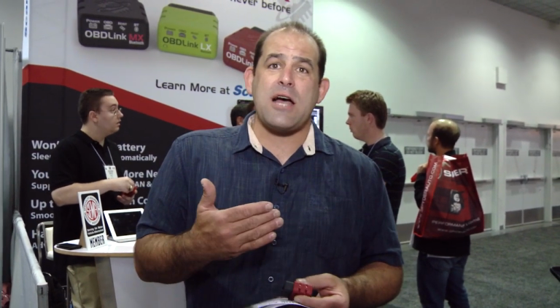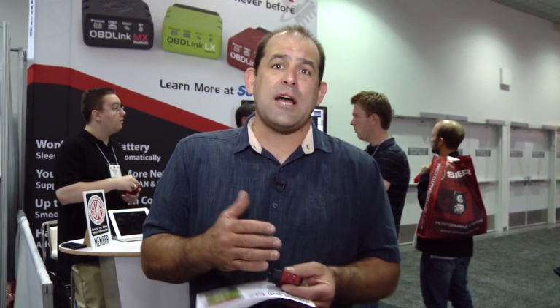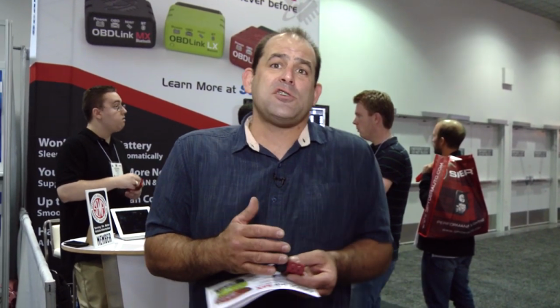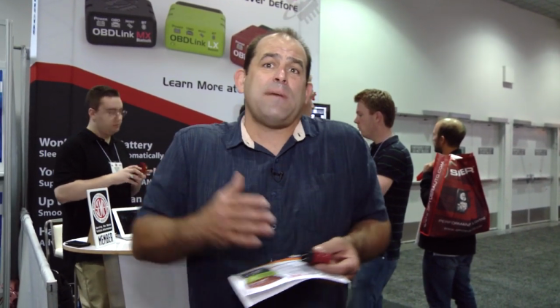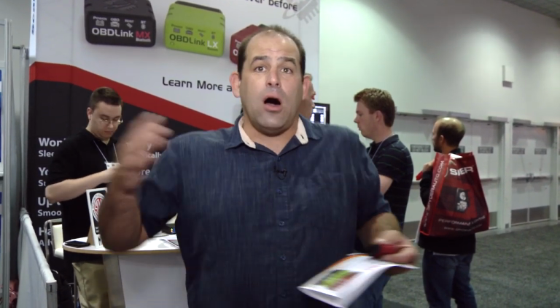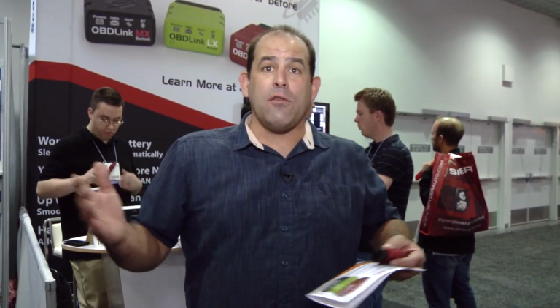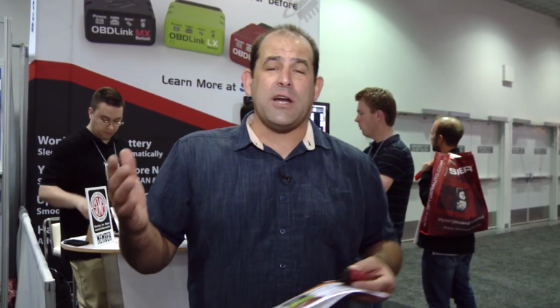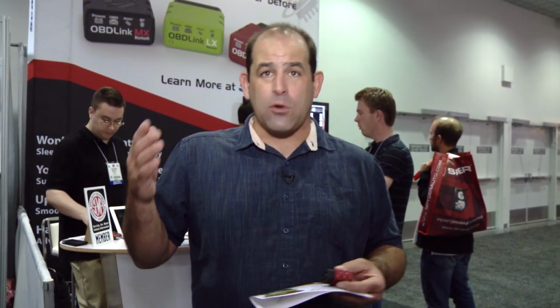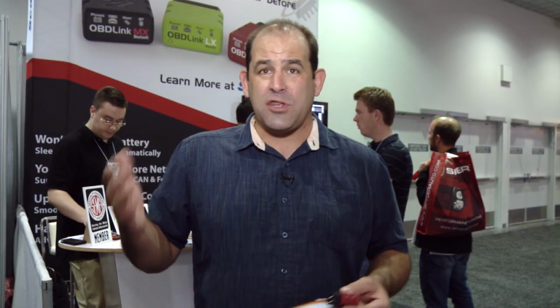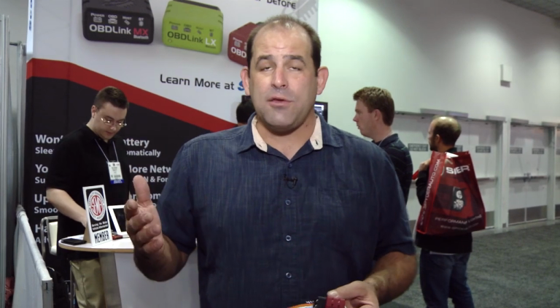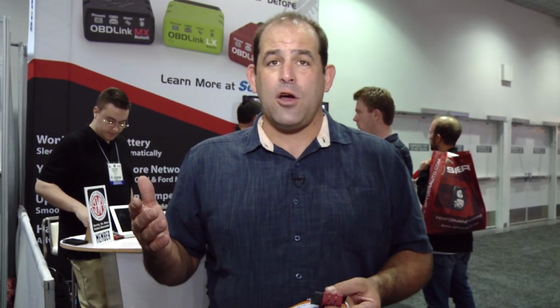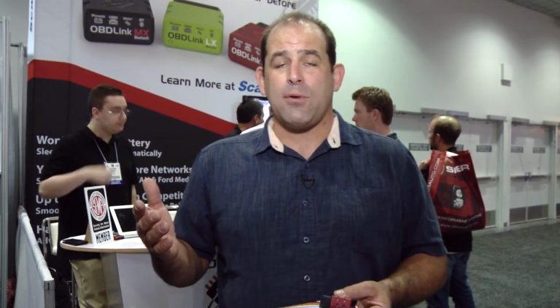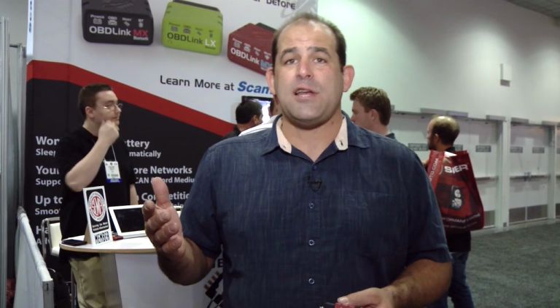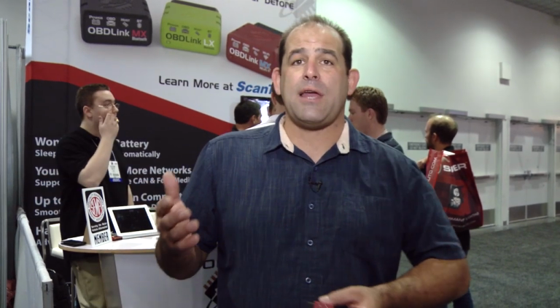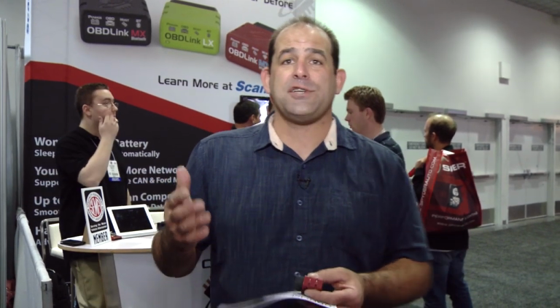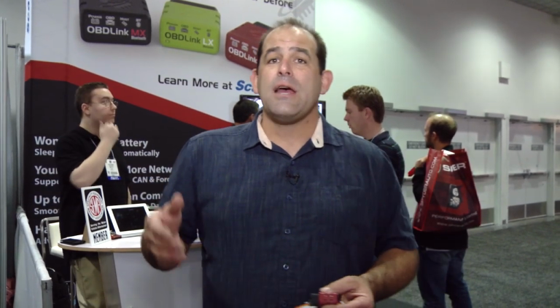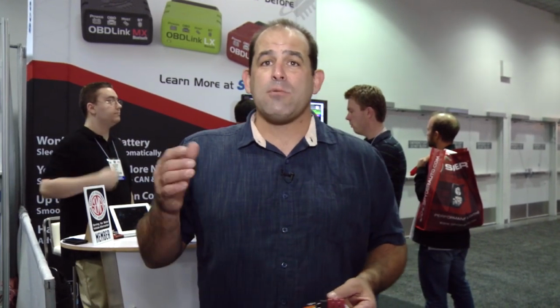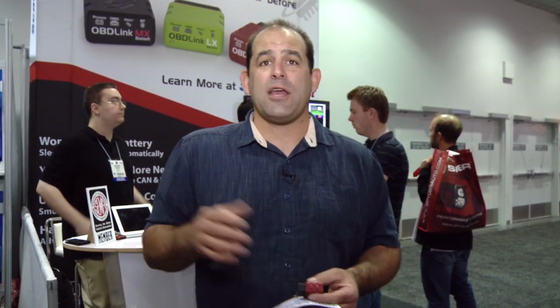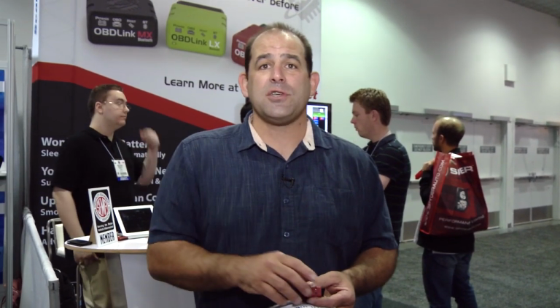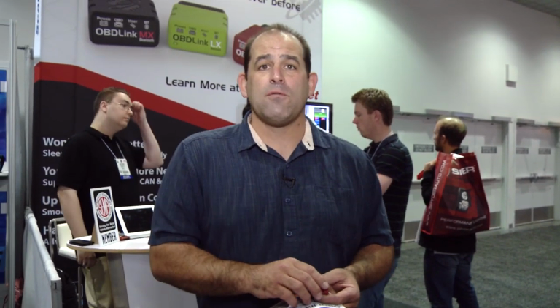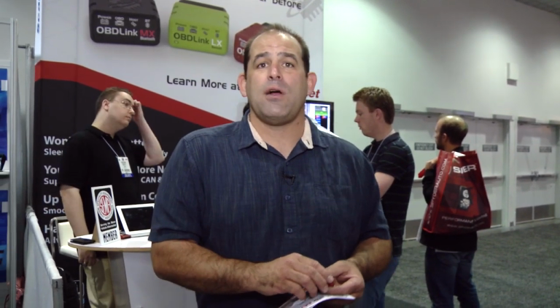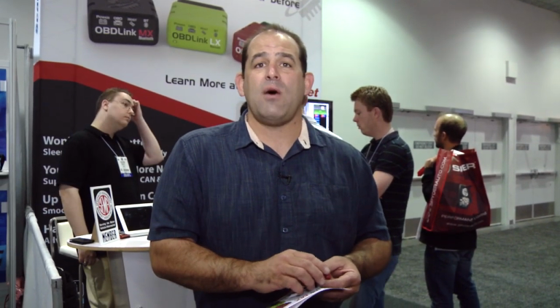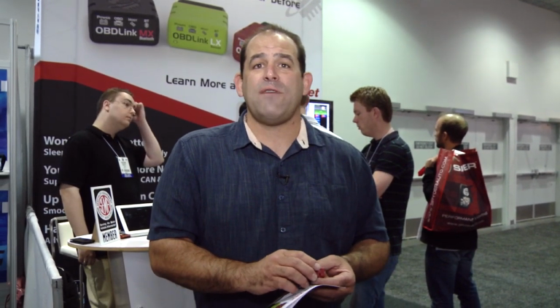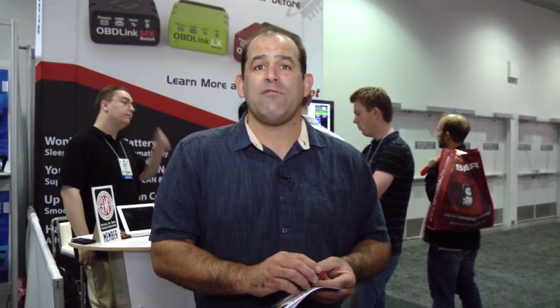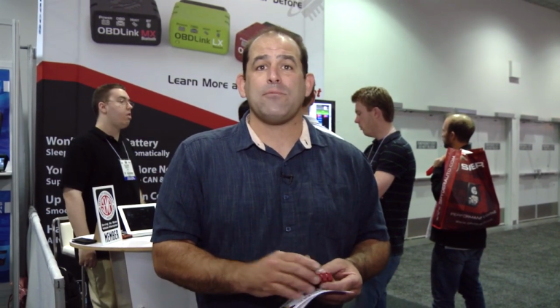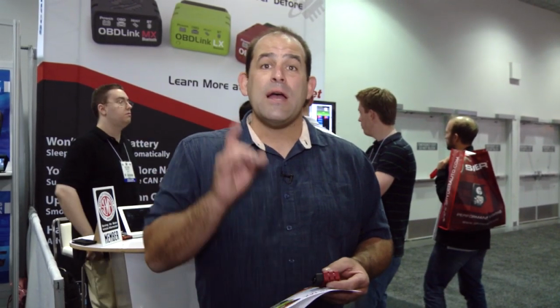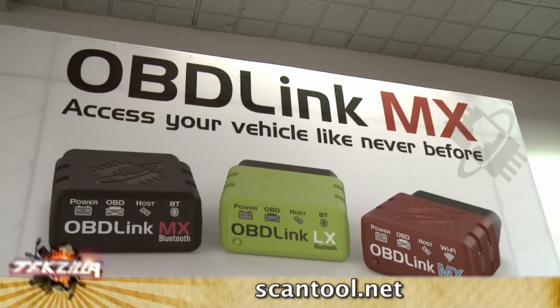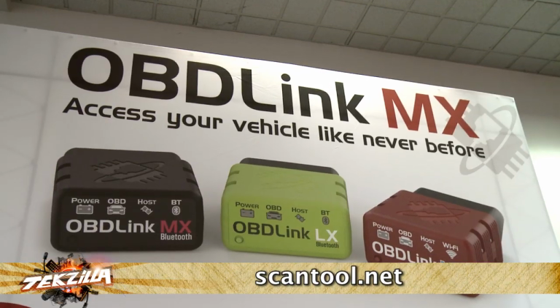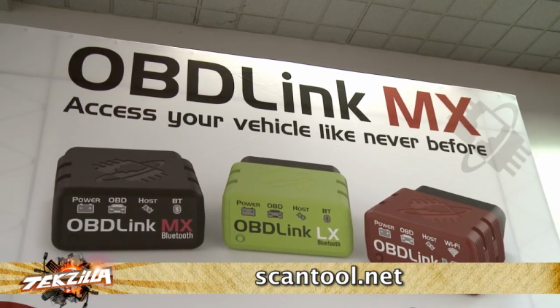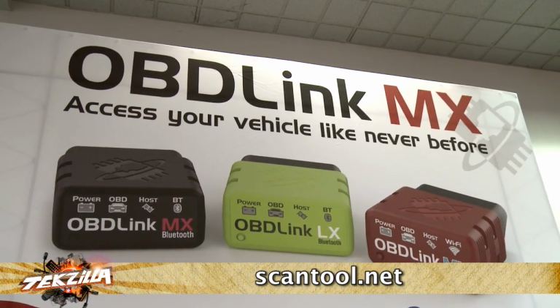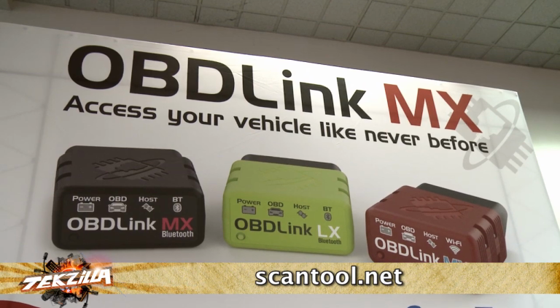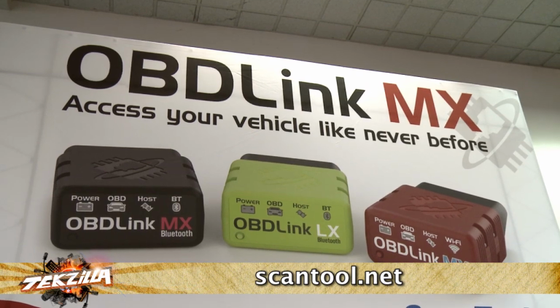If you're running iOS, you're out of luck unless you spend all the money for a ridiculously overpriced application and a ridiculously overpriced Wi-Fi adapter. Enter scantool.net.